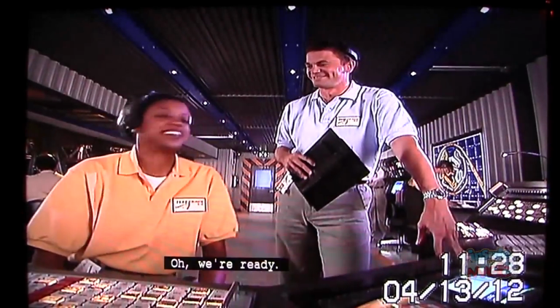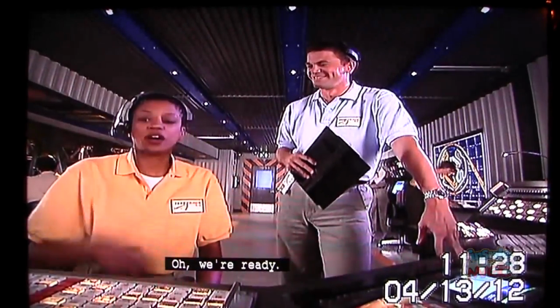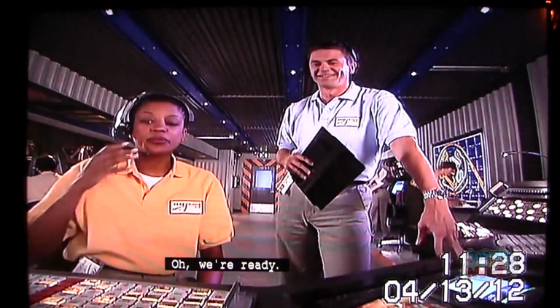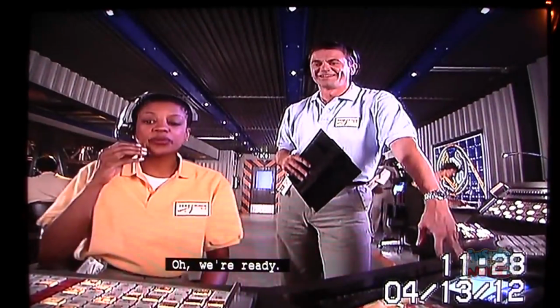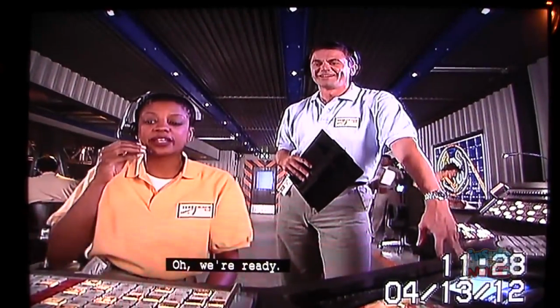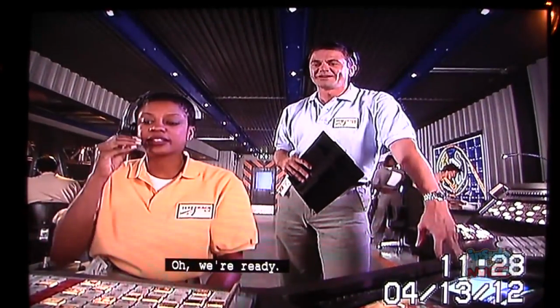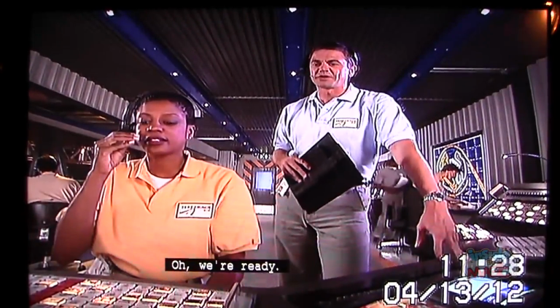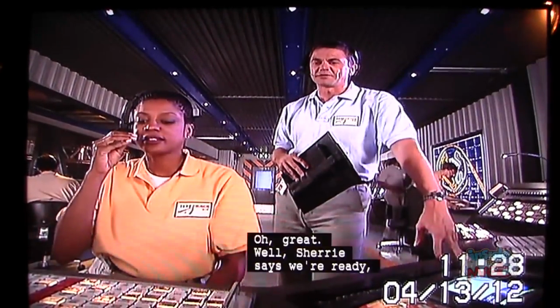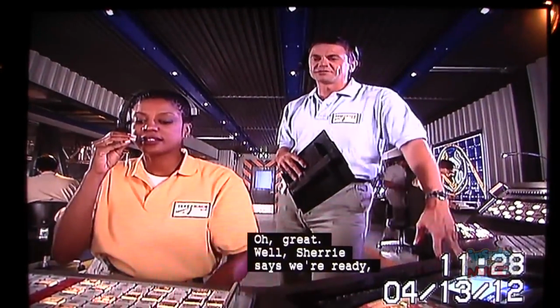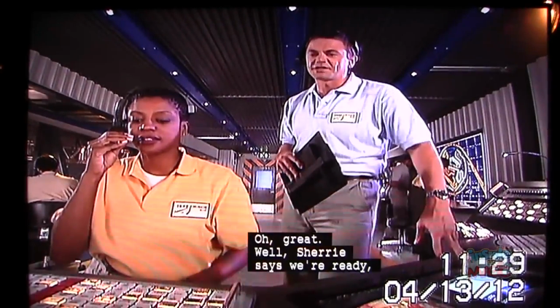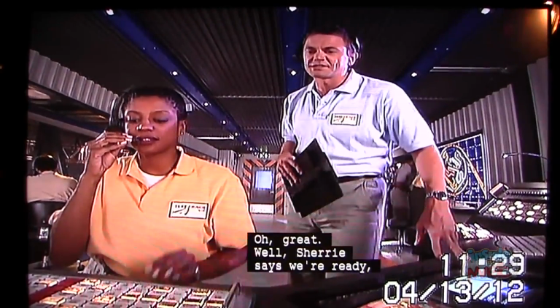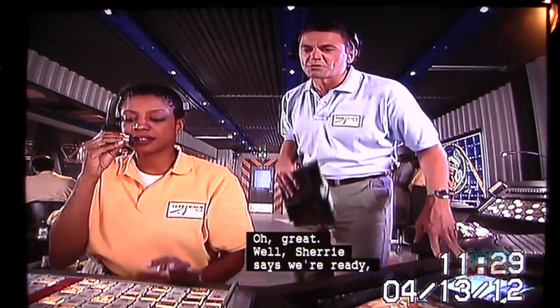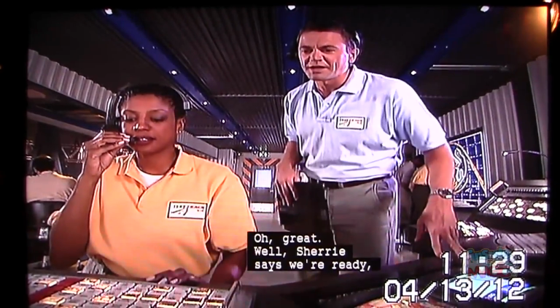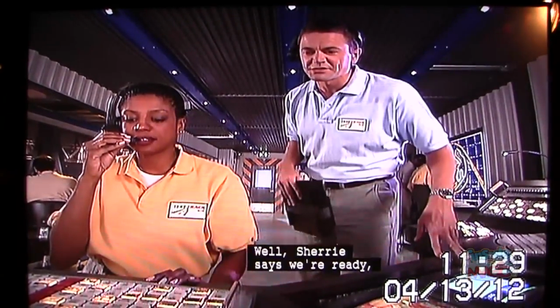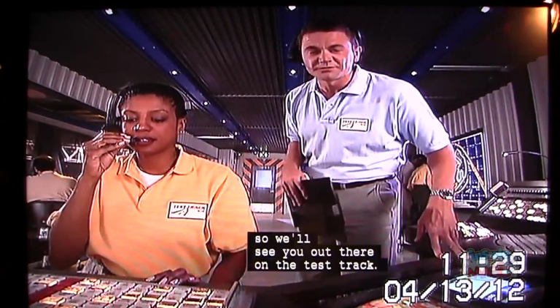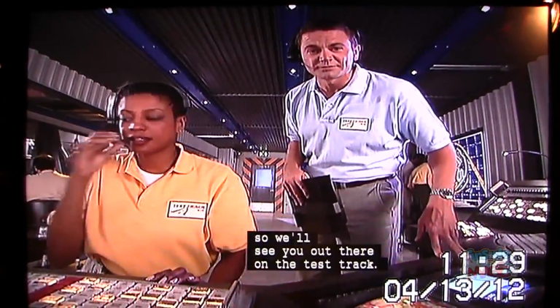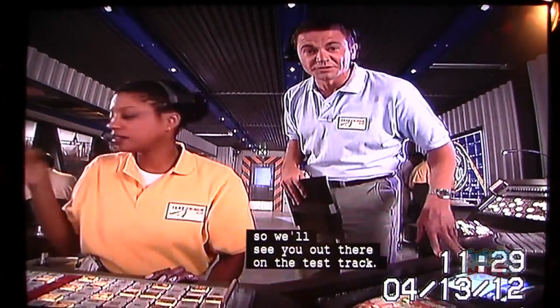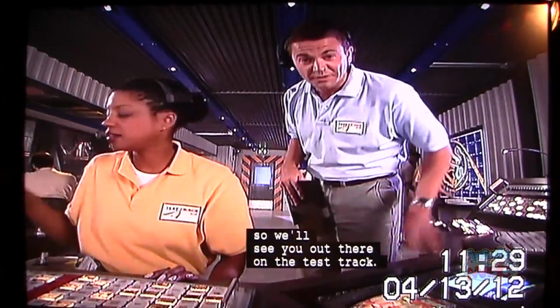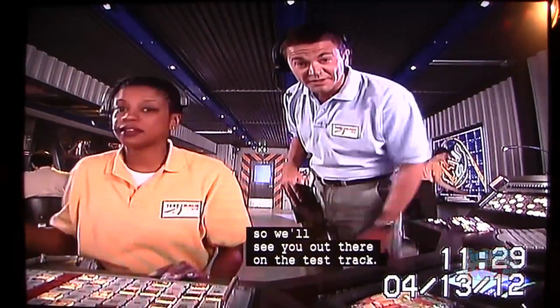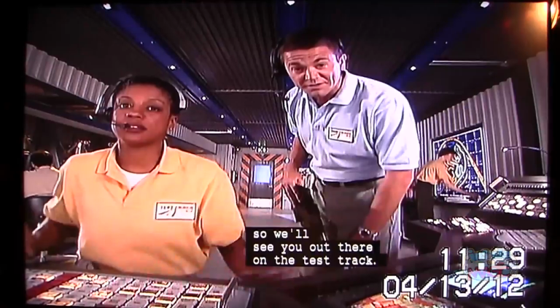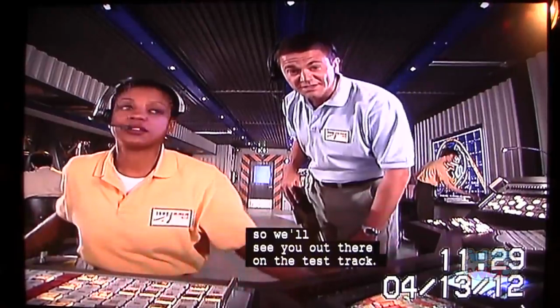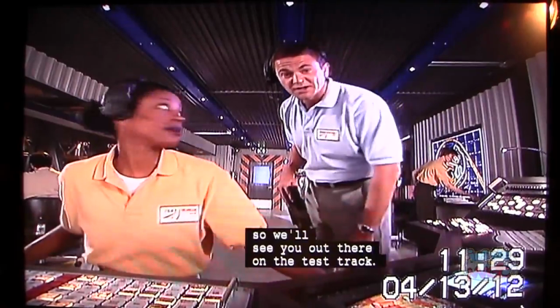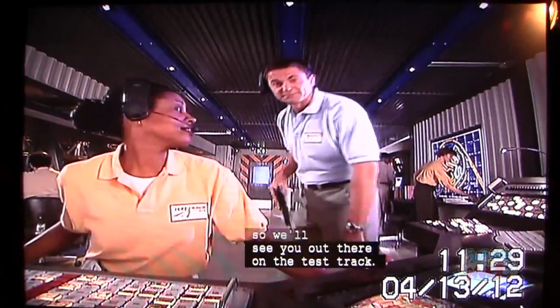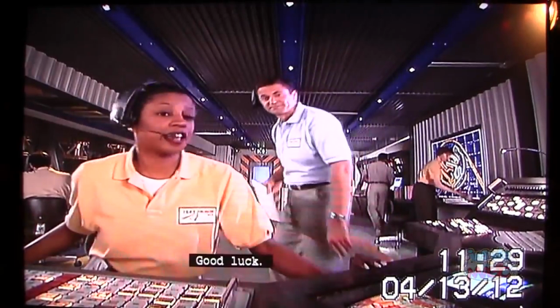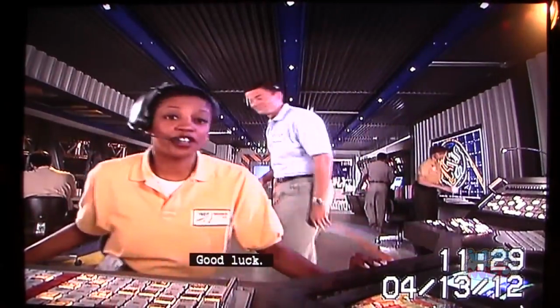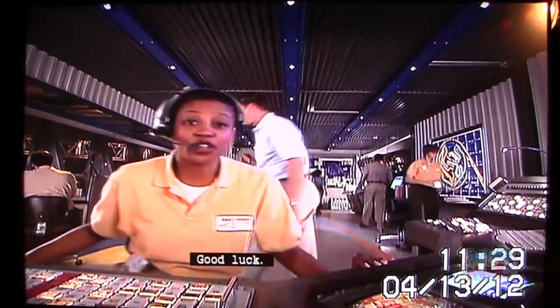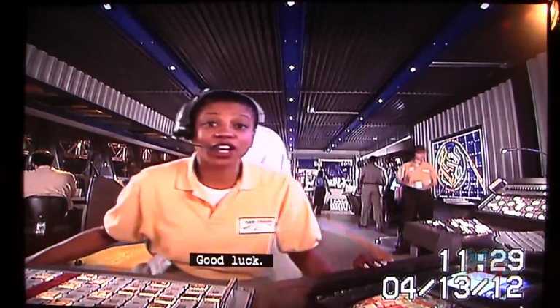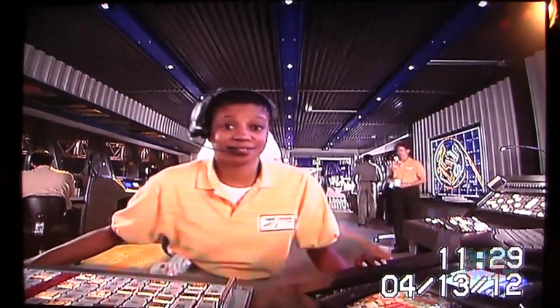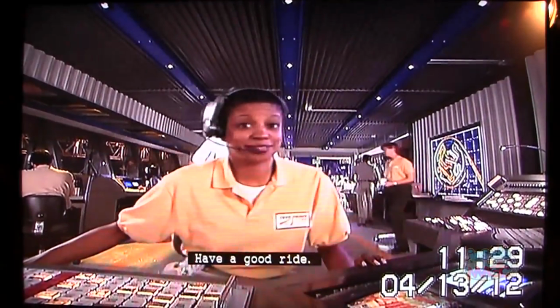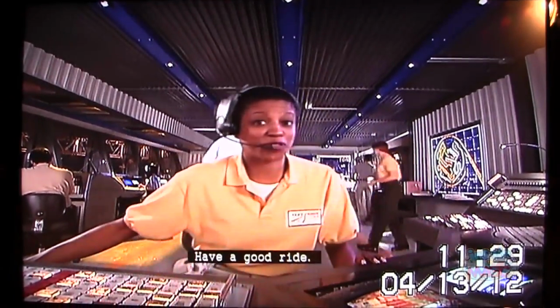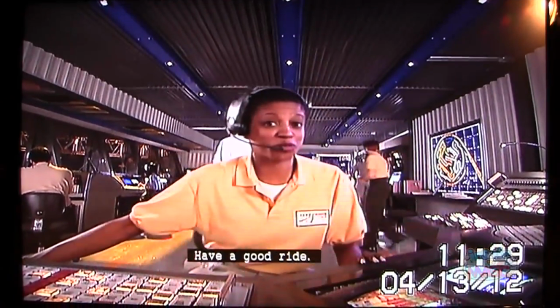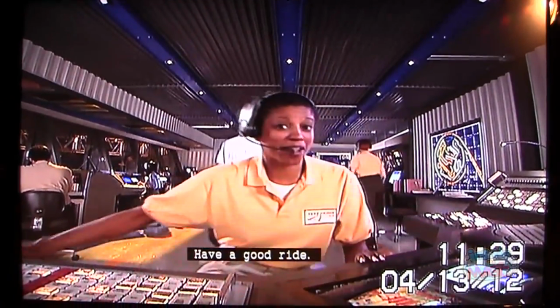We're ready. Sherry says we're ready, so we'll see you out there on the test track. Good luck. Have a good ride.